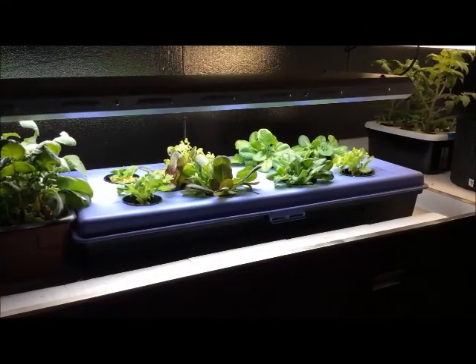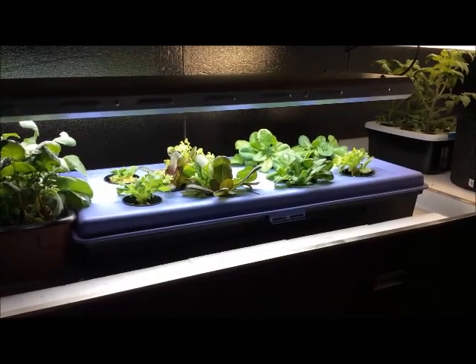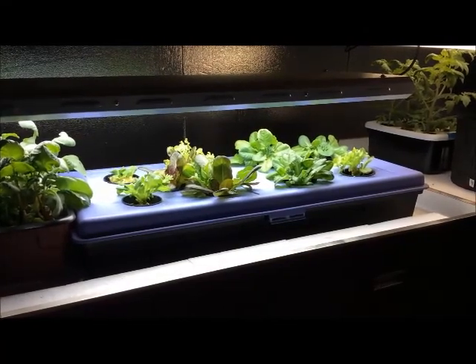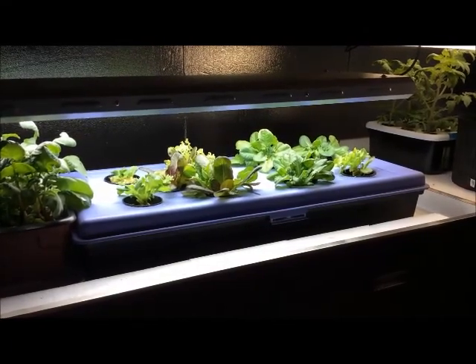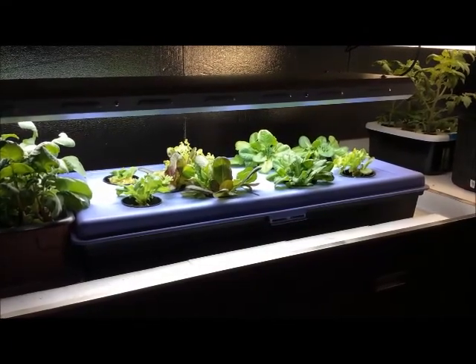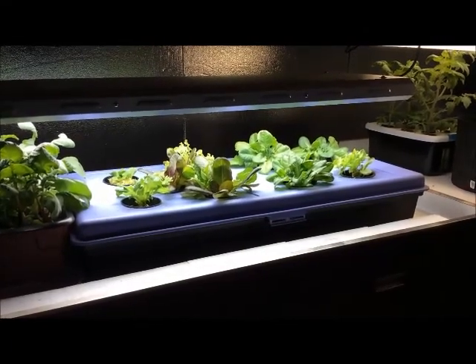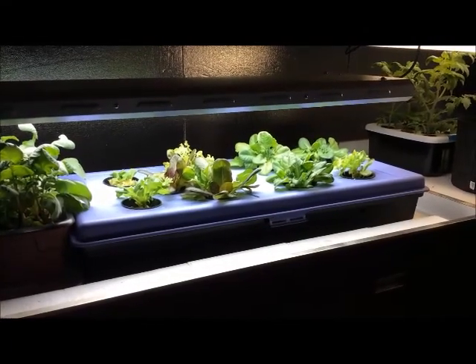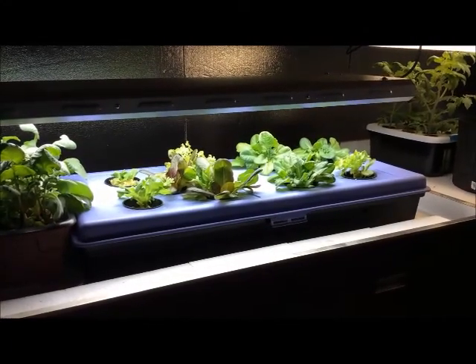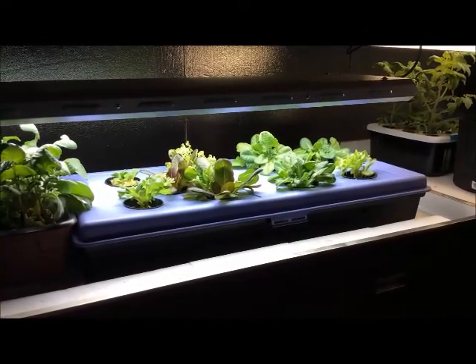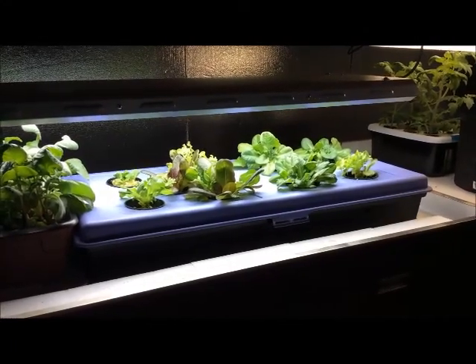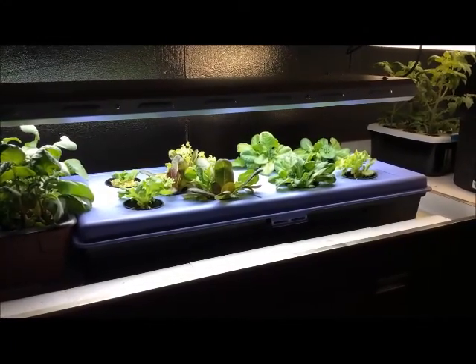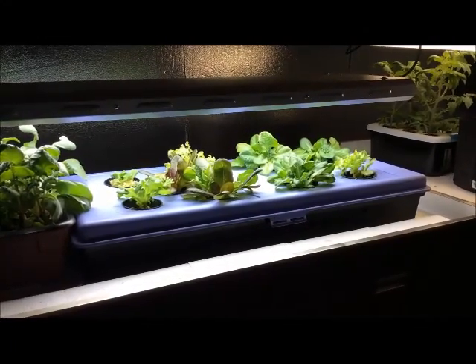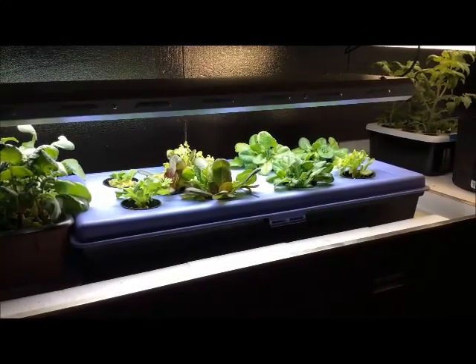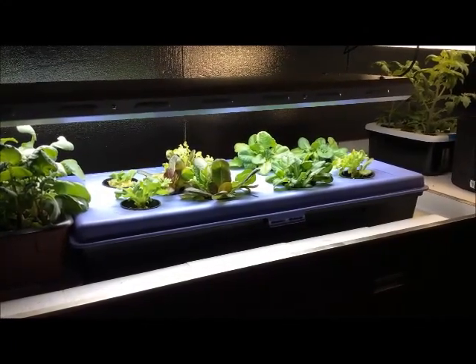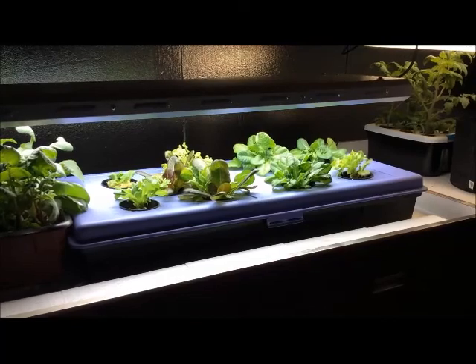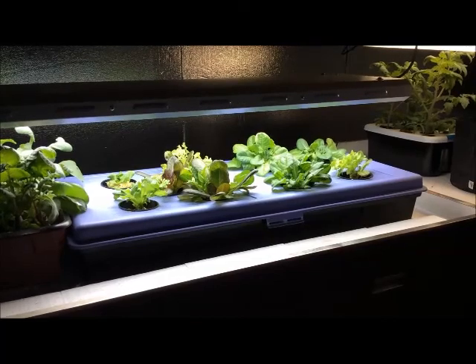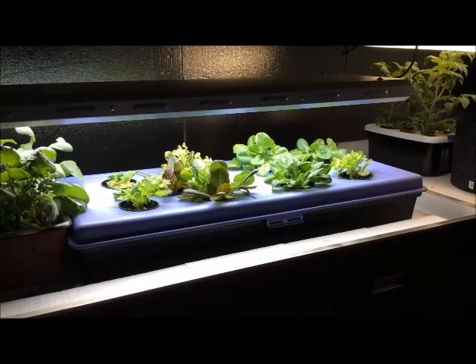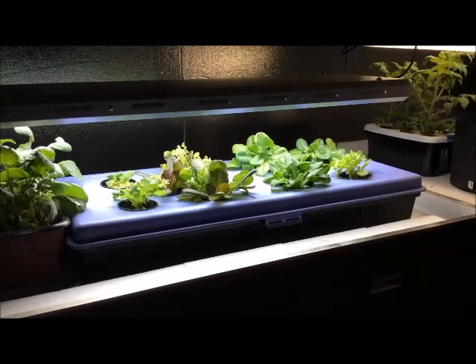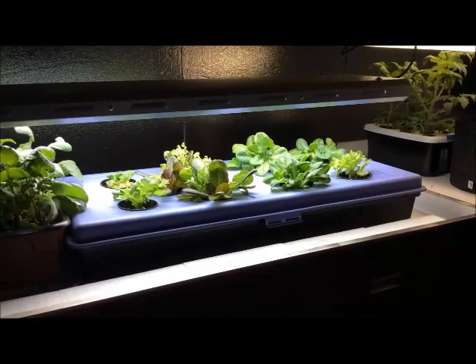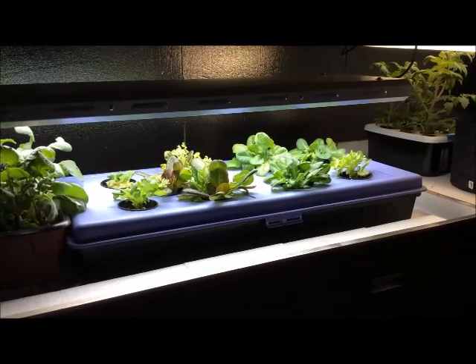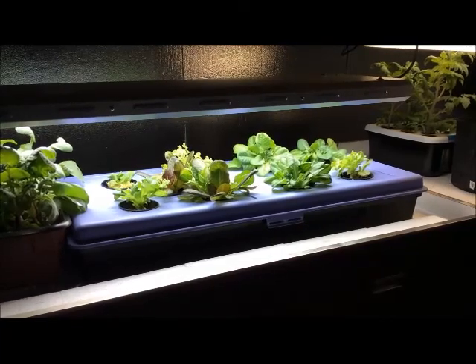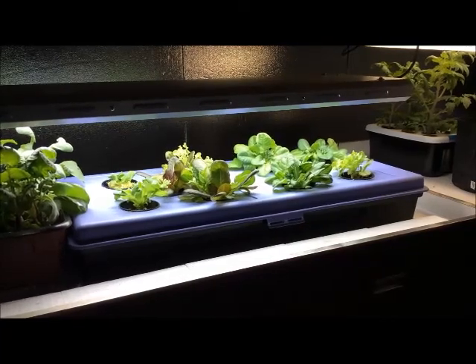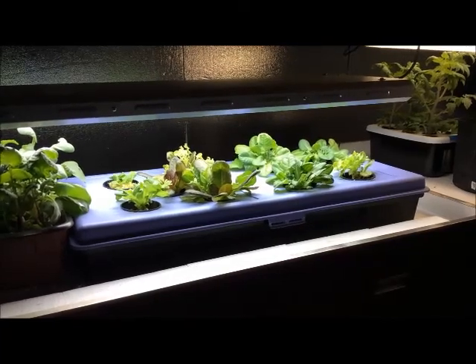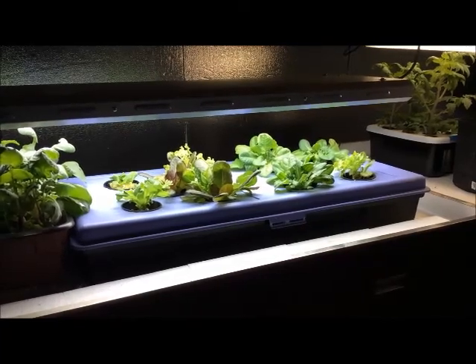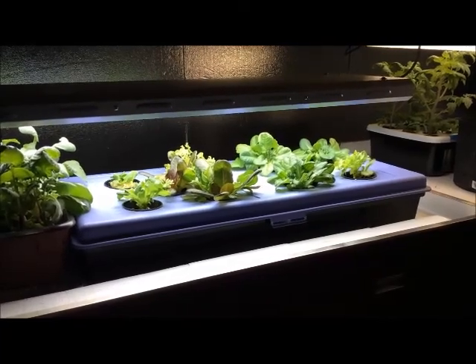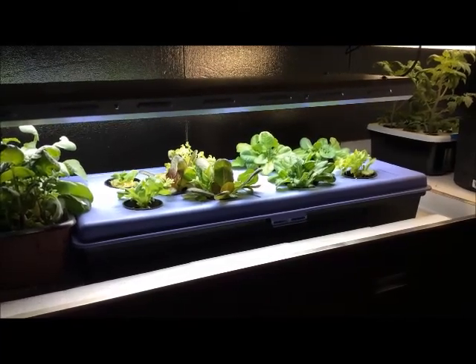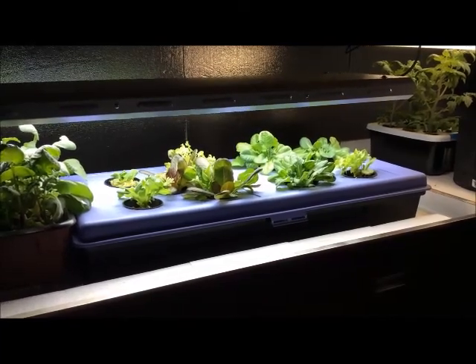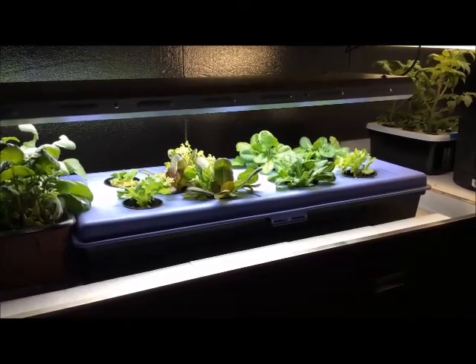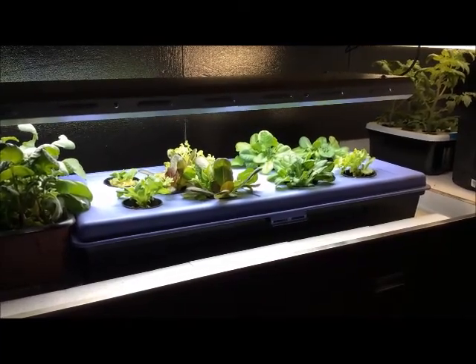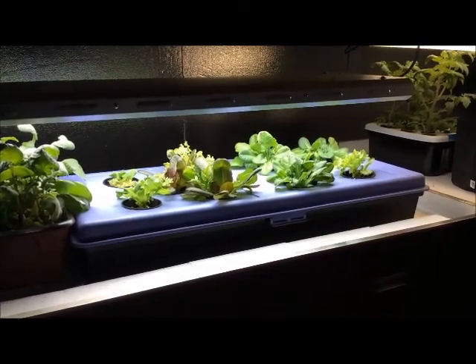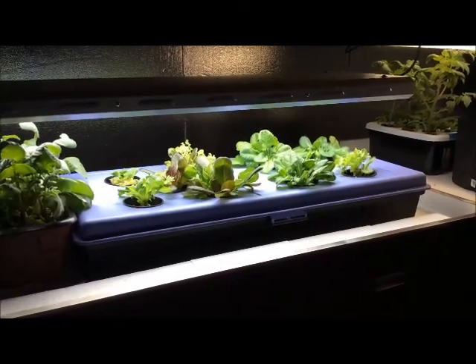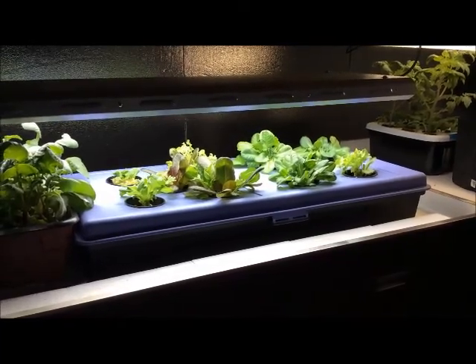This will be the second cutting on this lettuce — not bad.